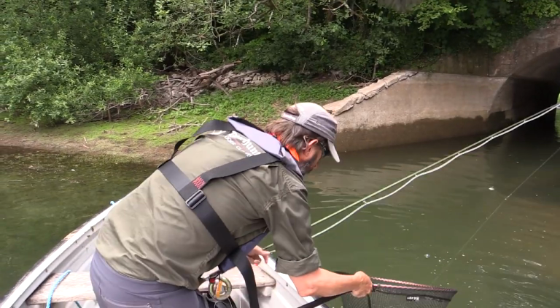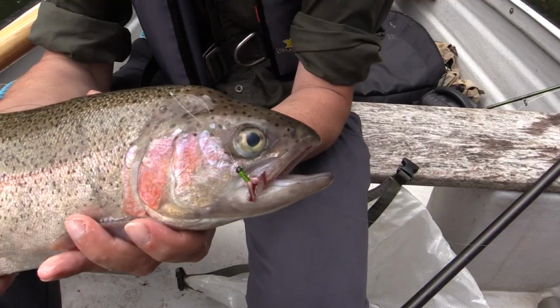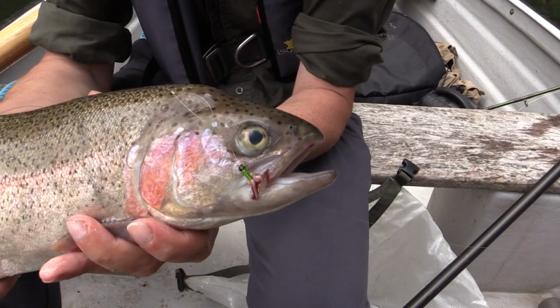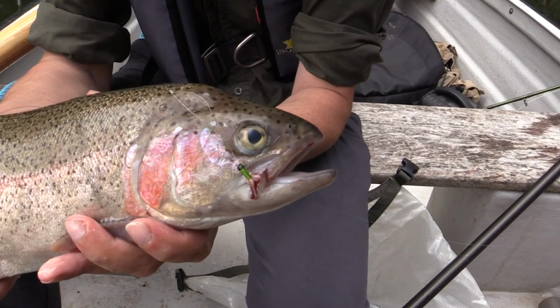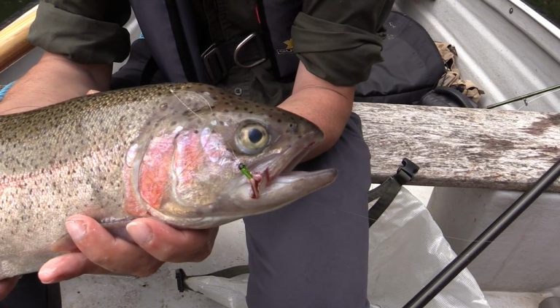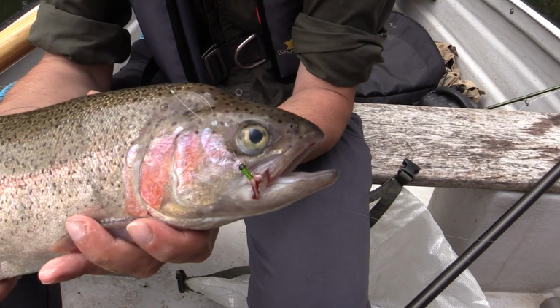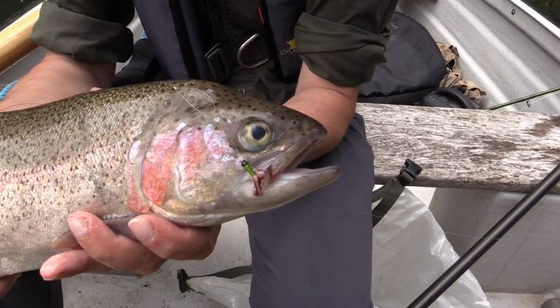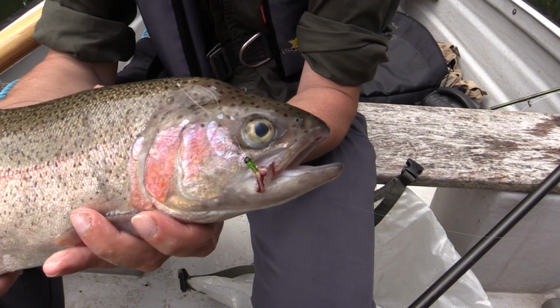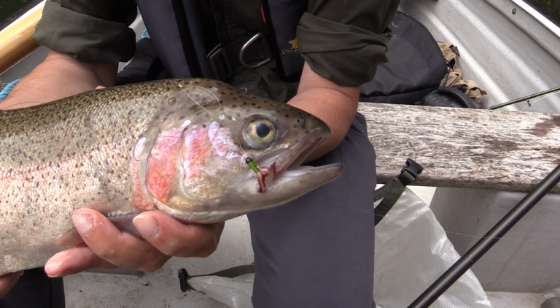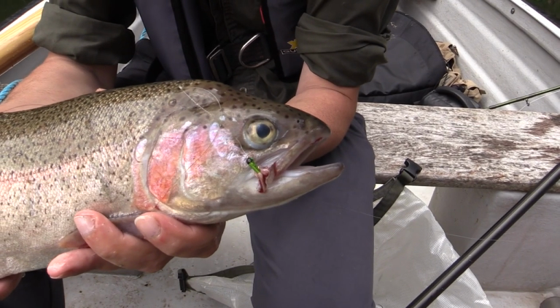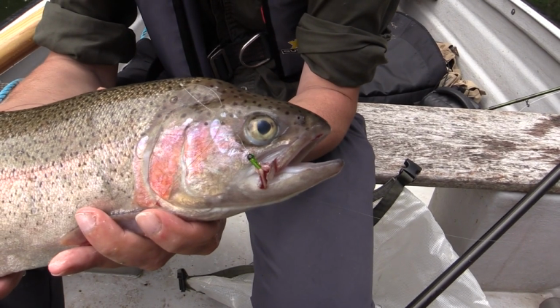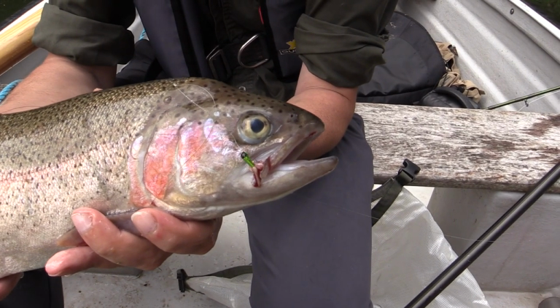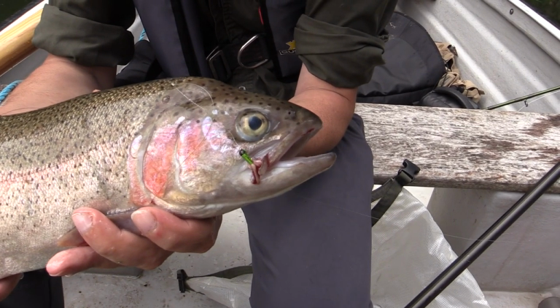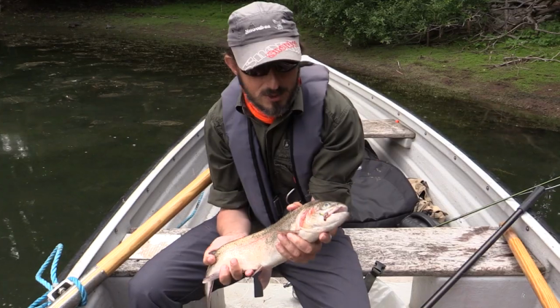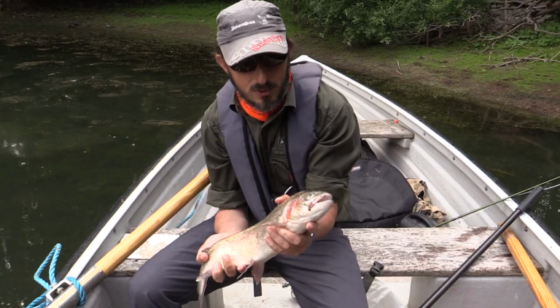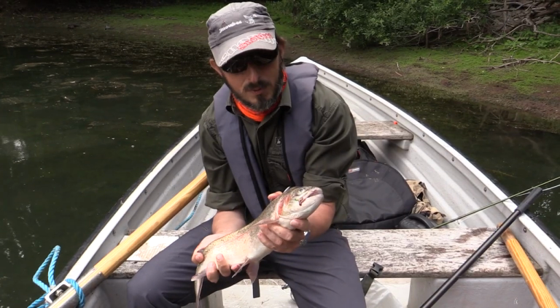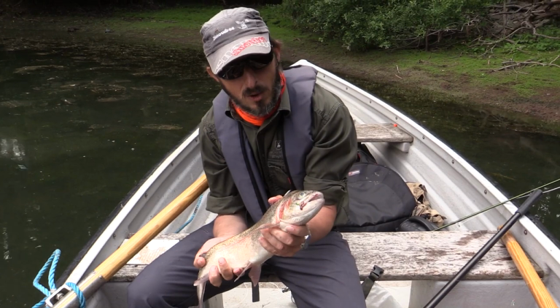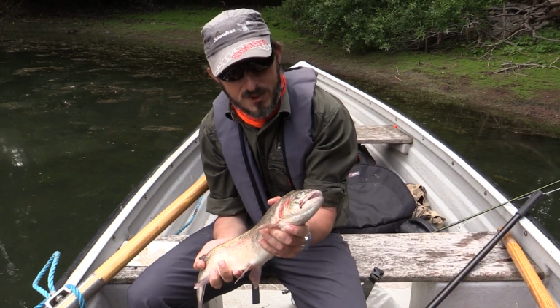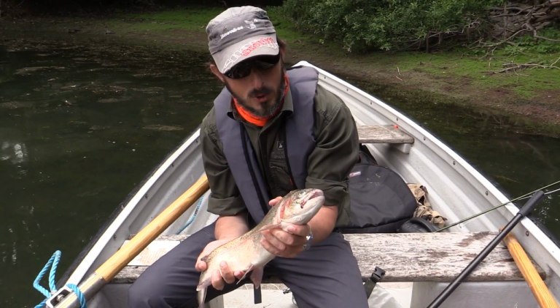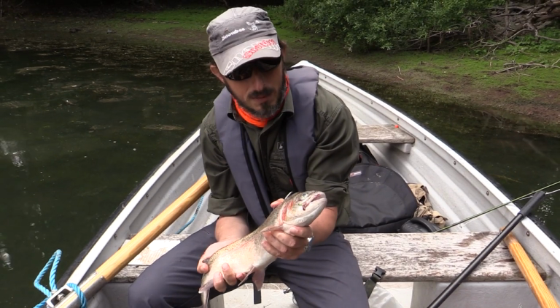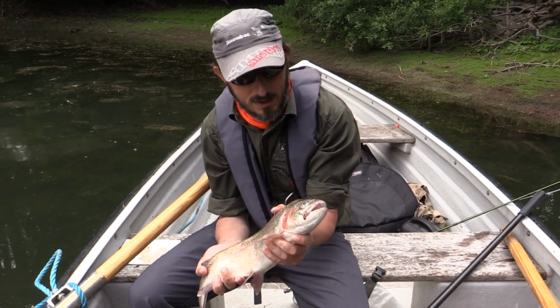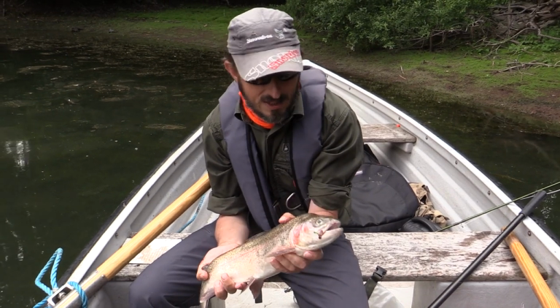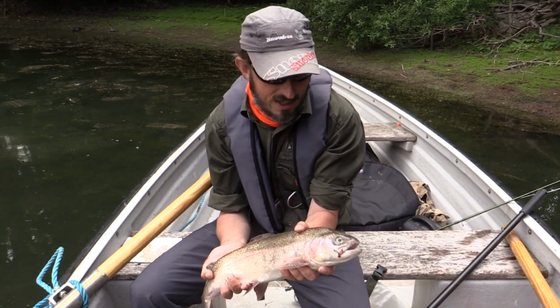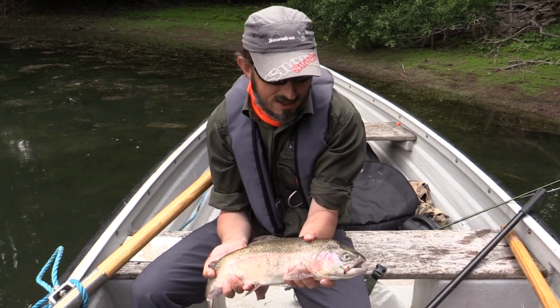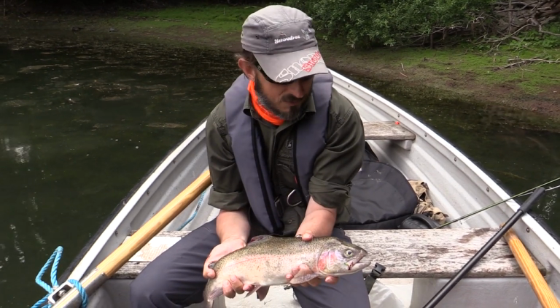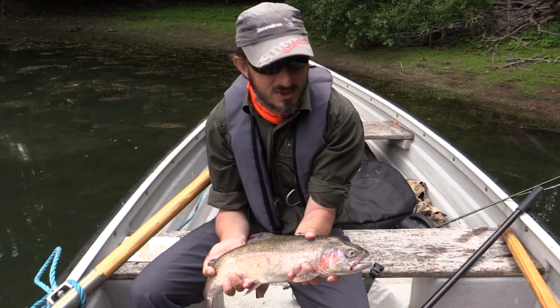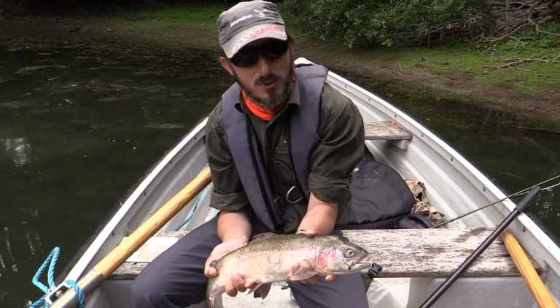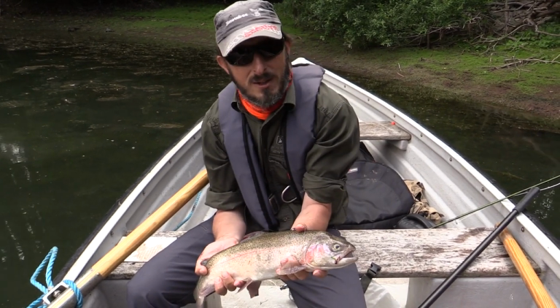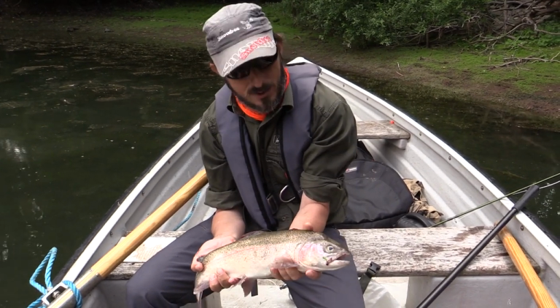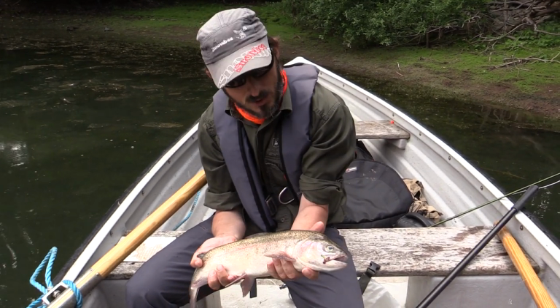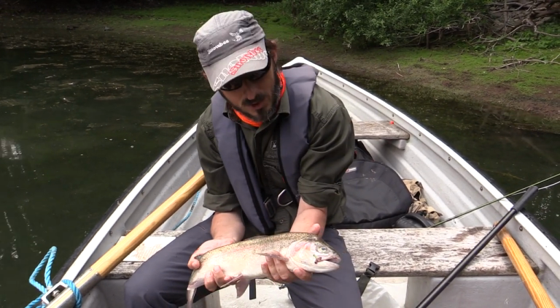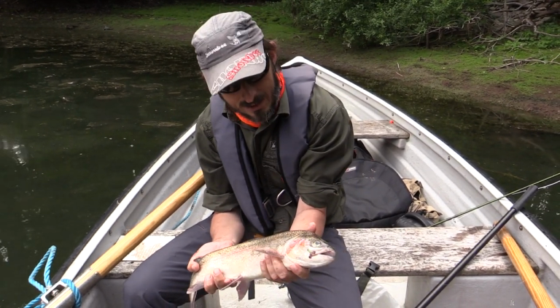Another great little rainbow trout here from Hawk Ridge, fell to a little olive stalking bug. We seem to have found what's working.